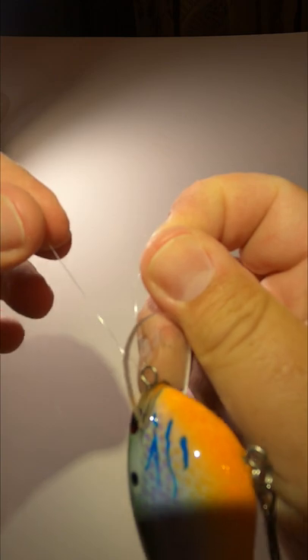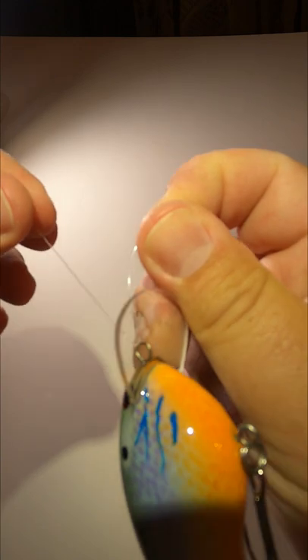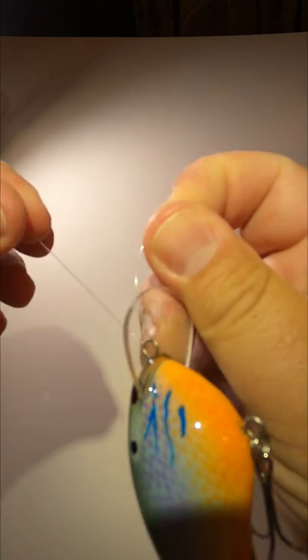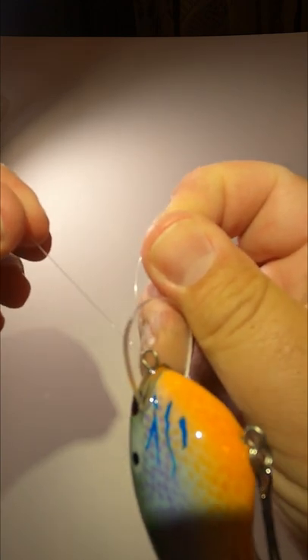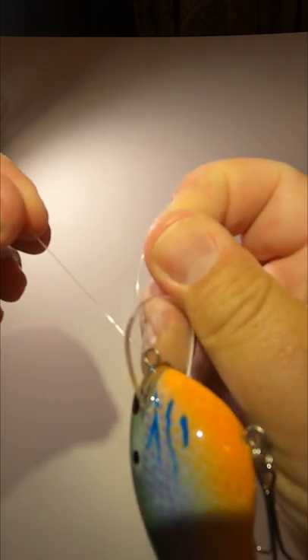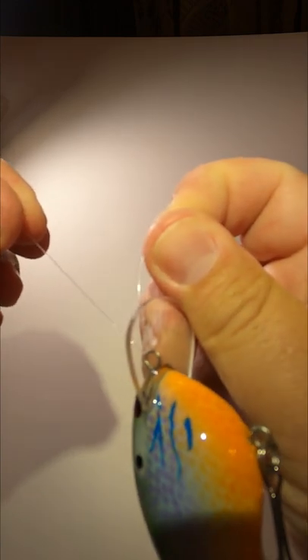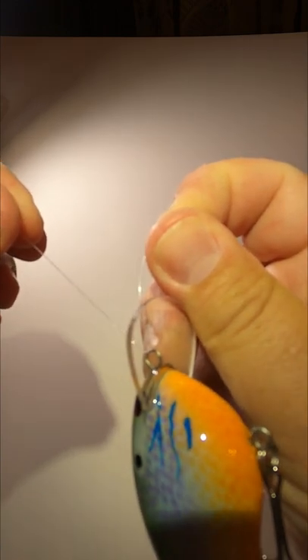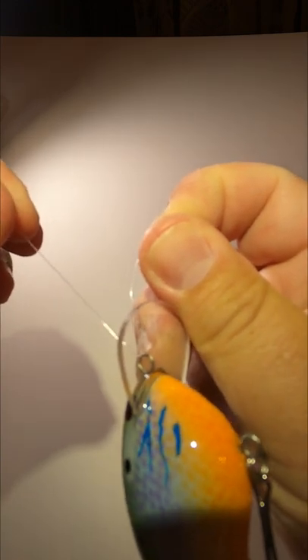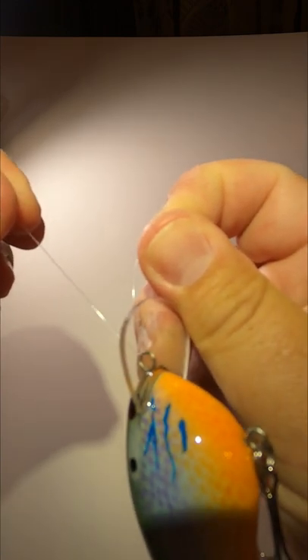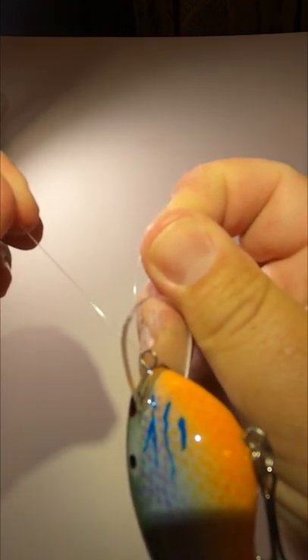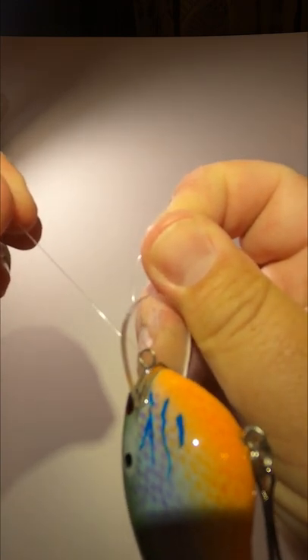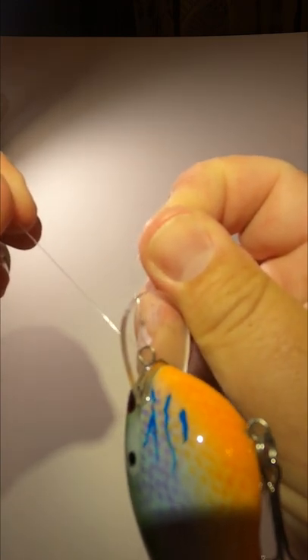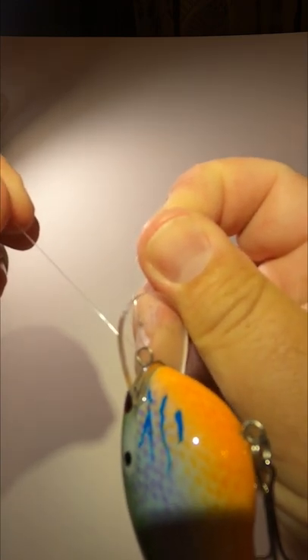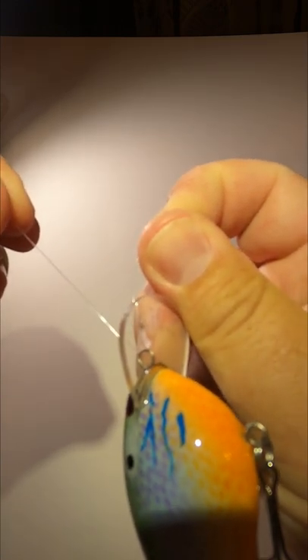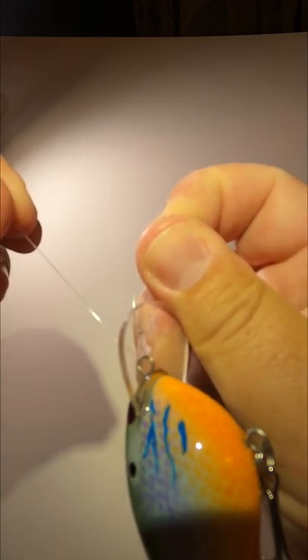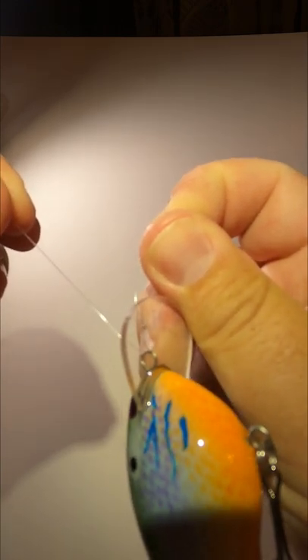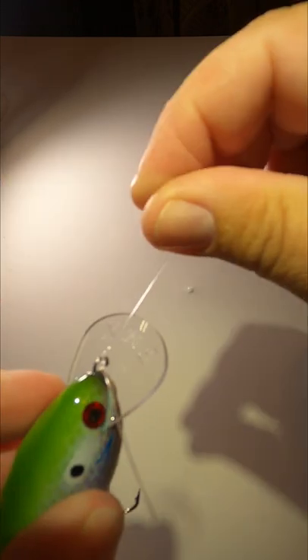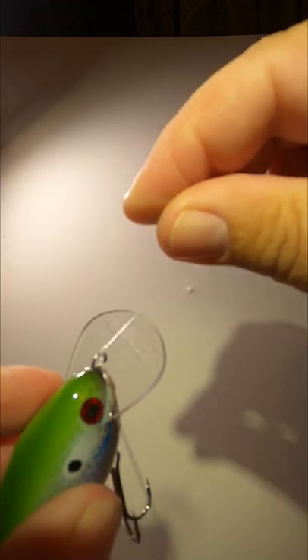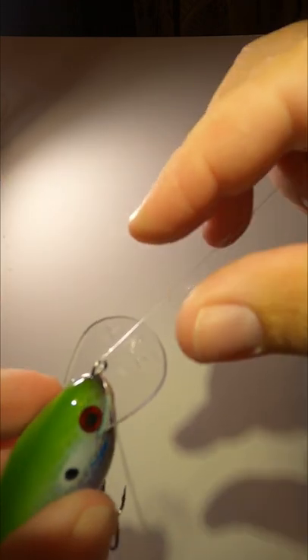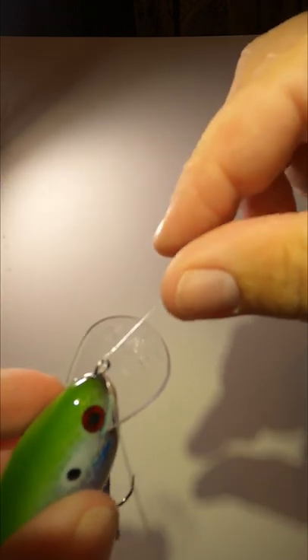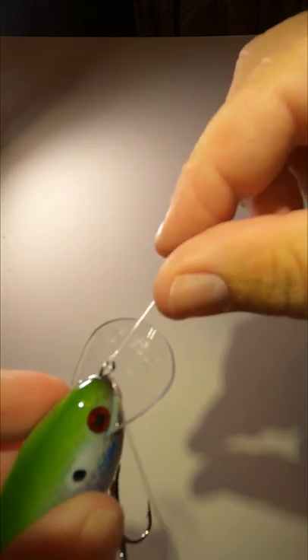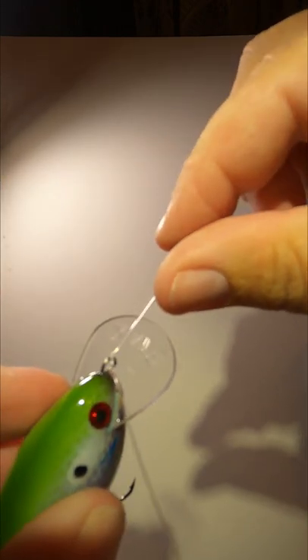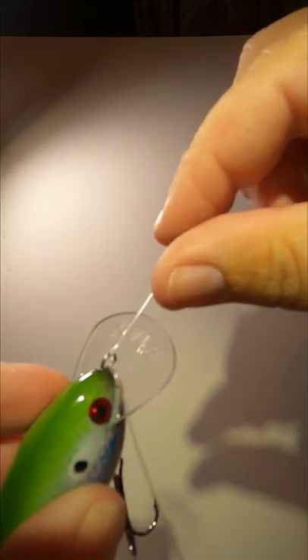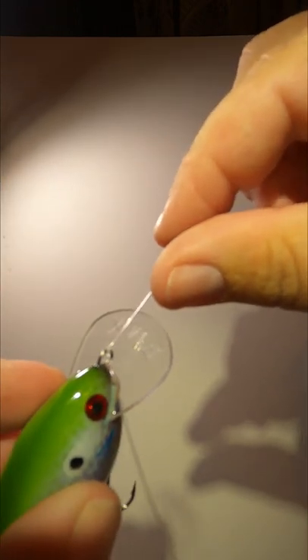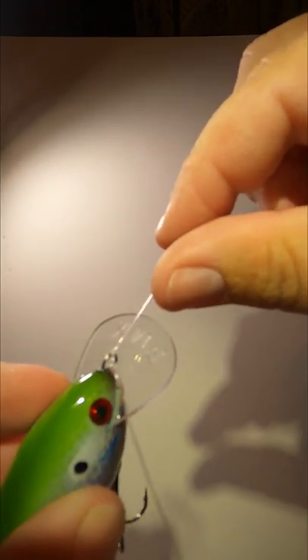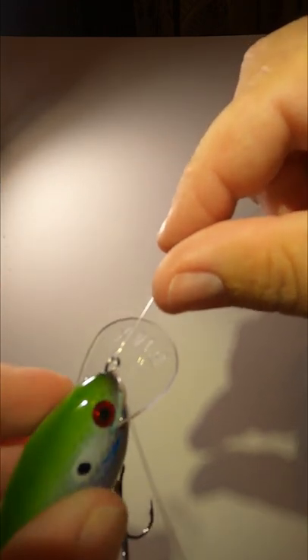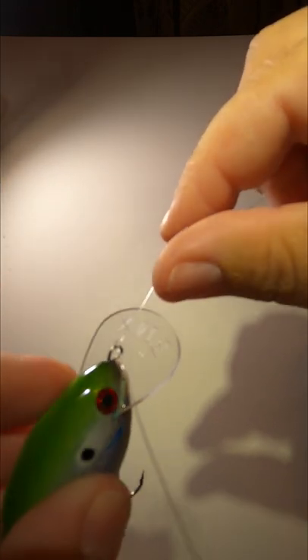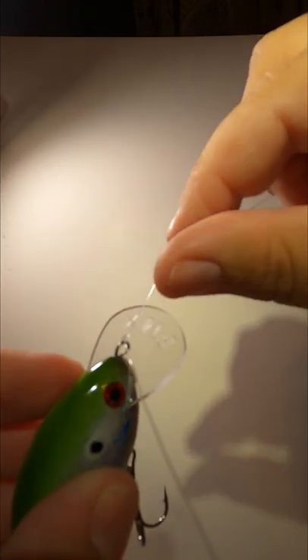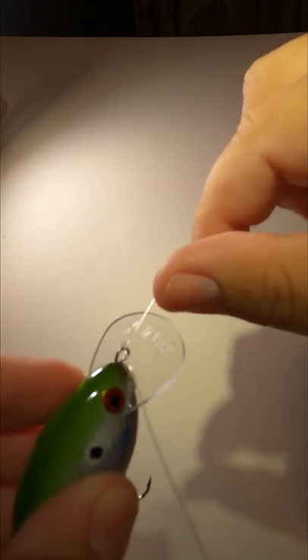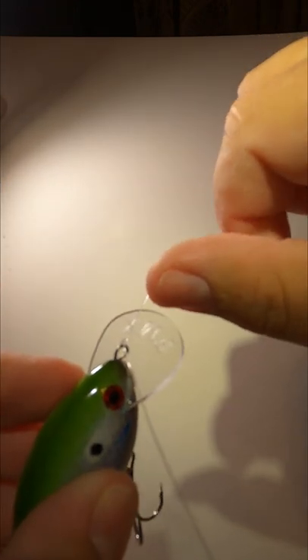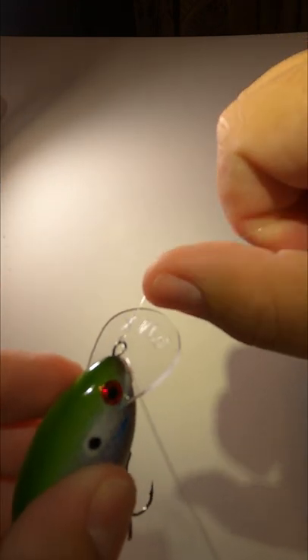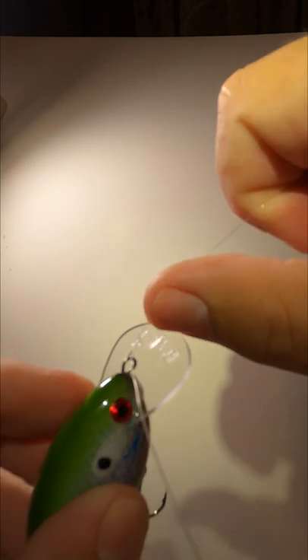Make sure to pull the tag end at a 45 degree angle up so that it is on top of the loop of your bait.